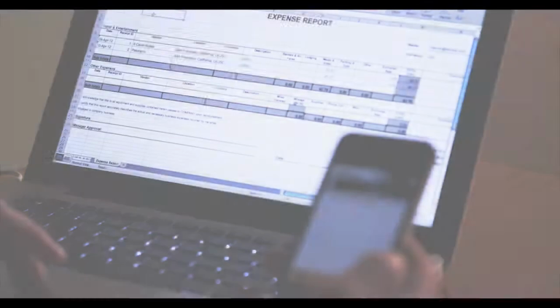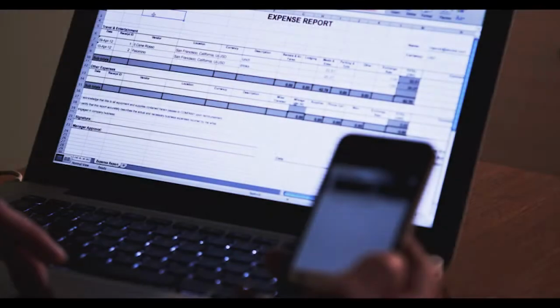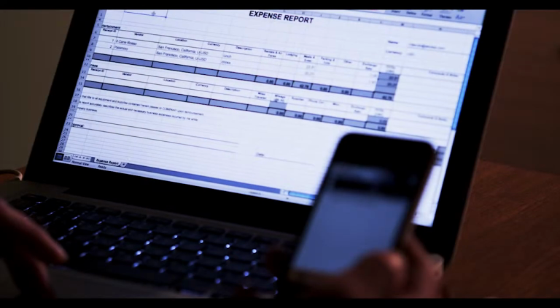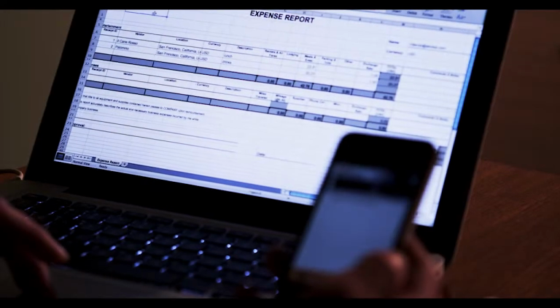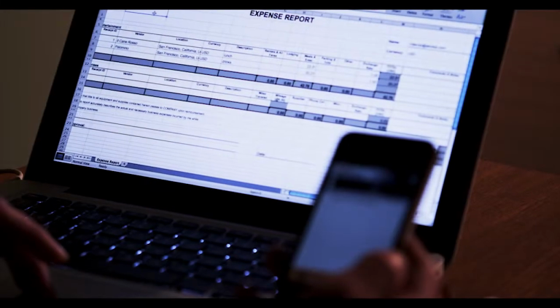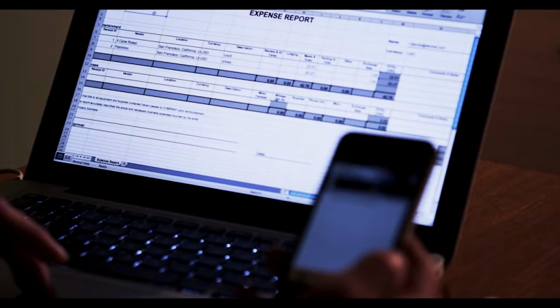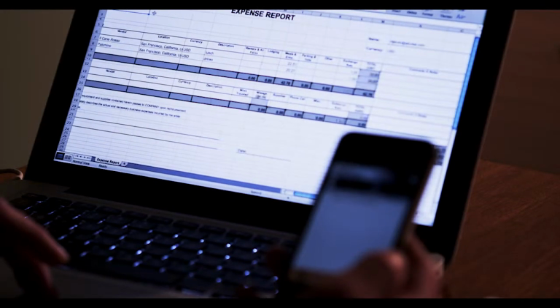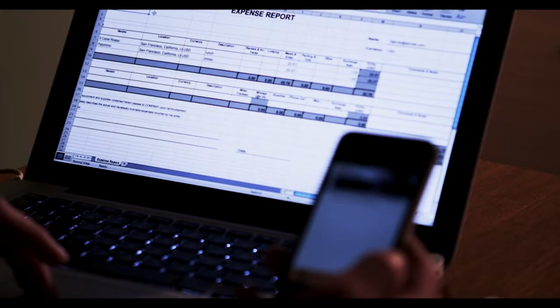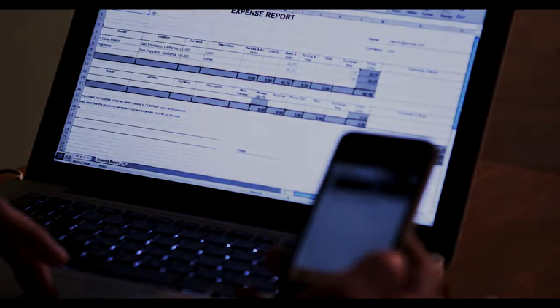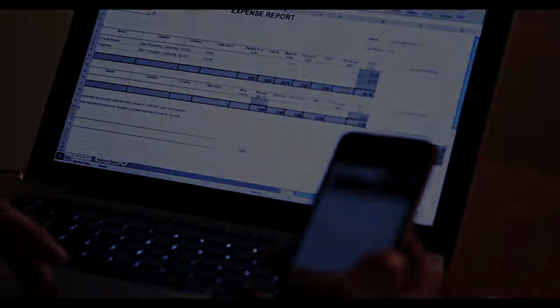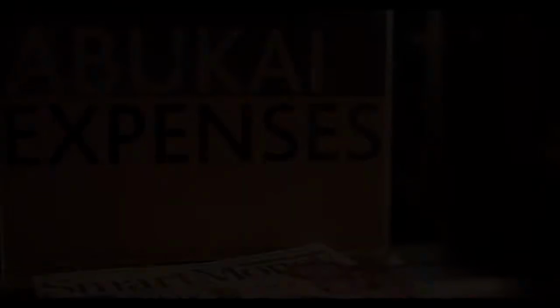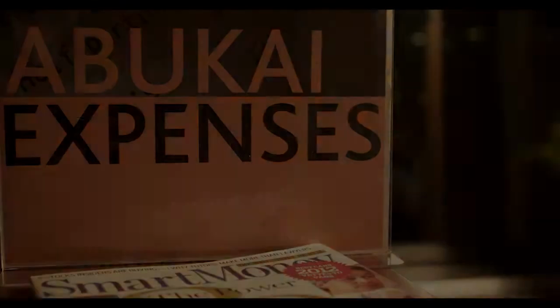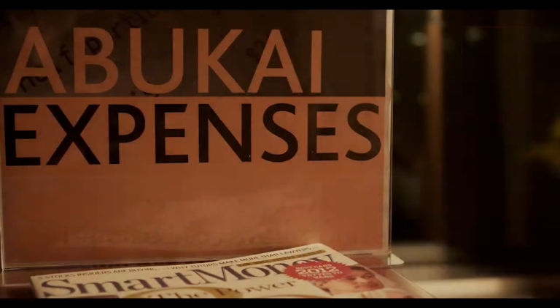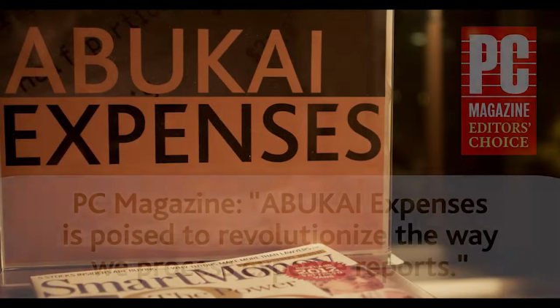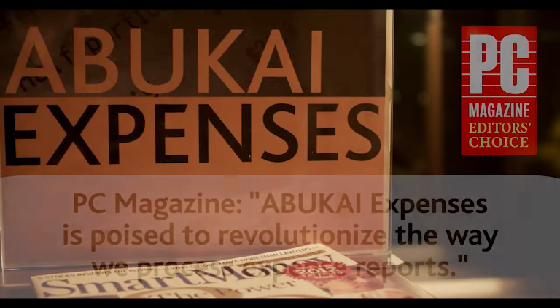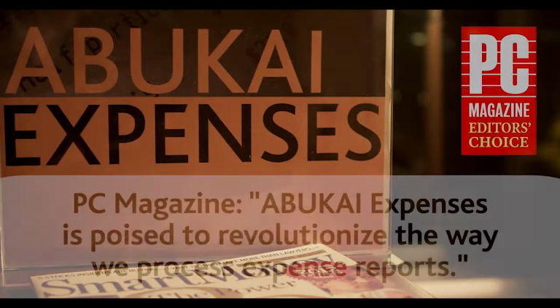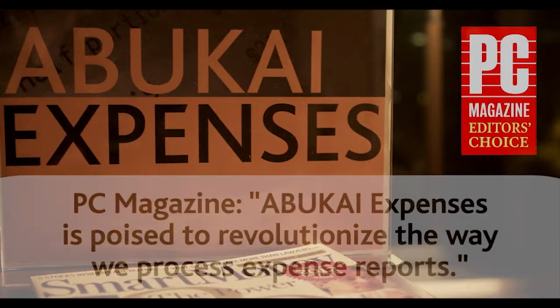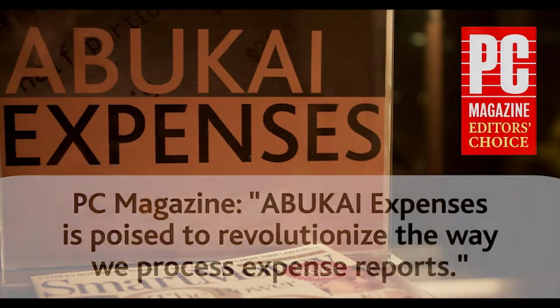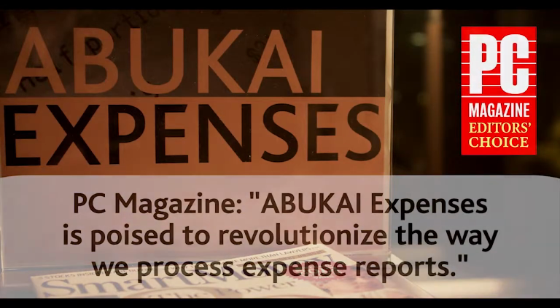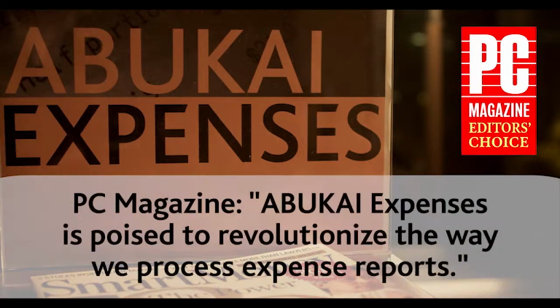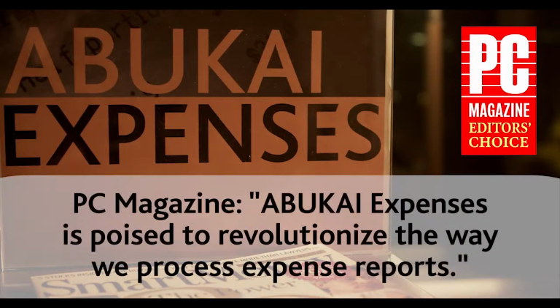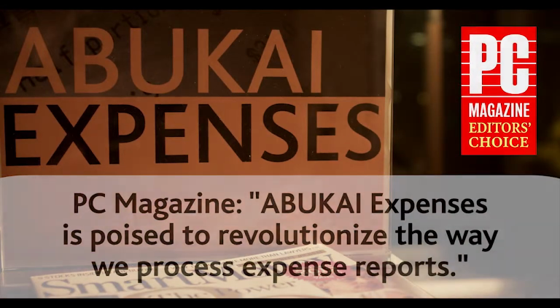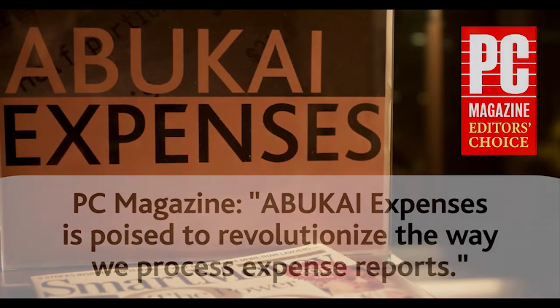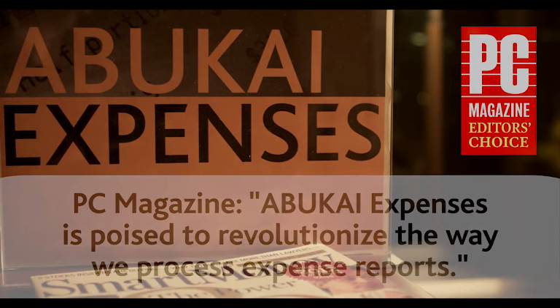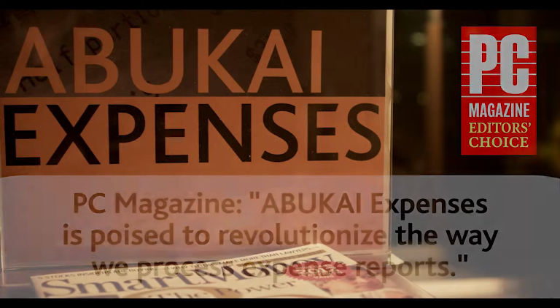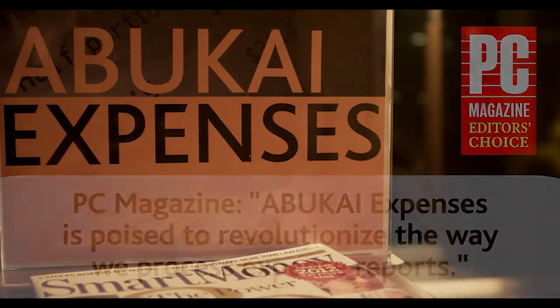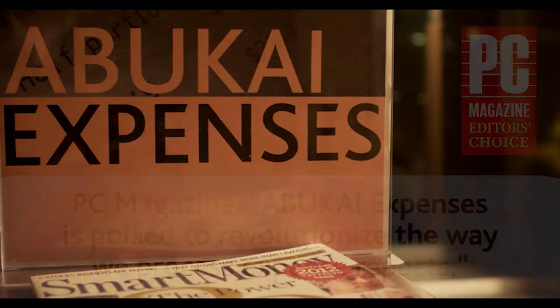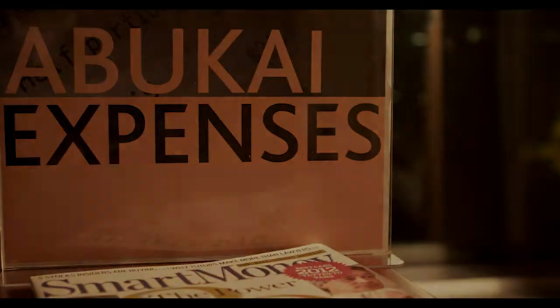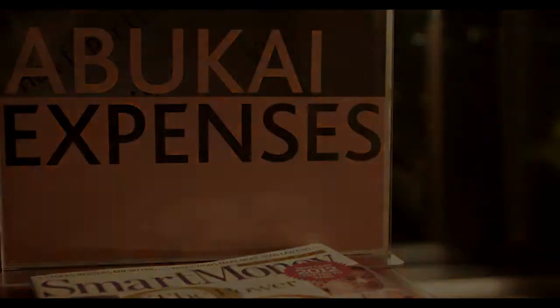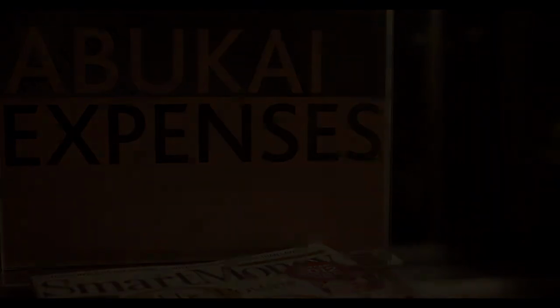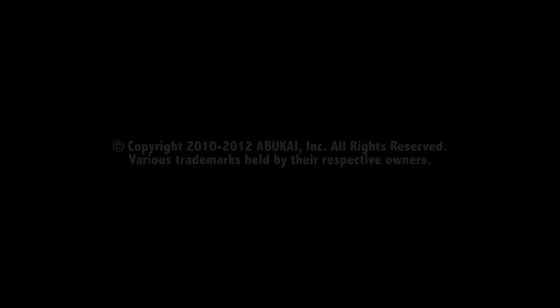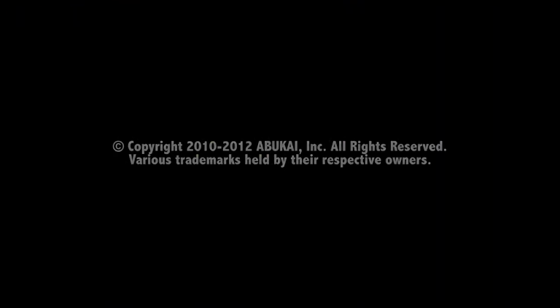Never type up an expense report again. Get started with Abukai by signing up for your Abukai Expenses account.